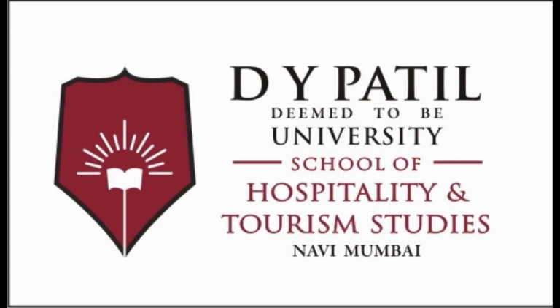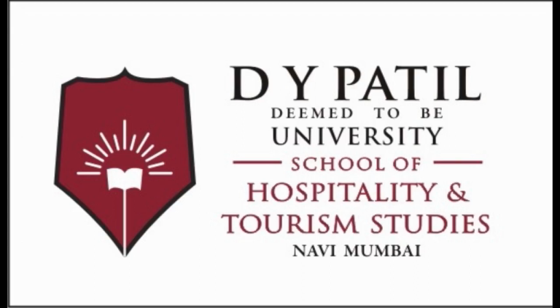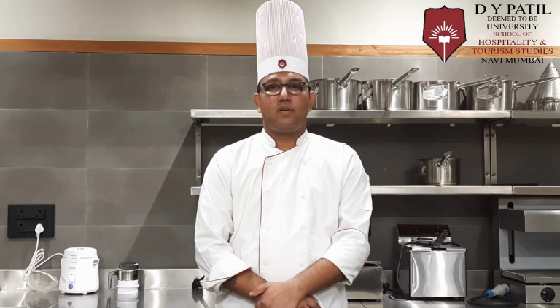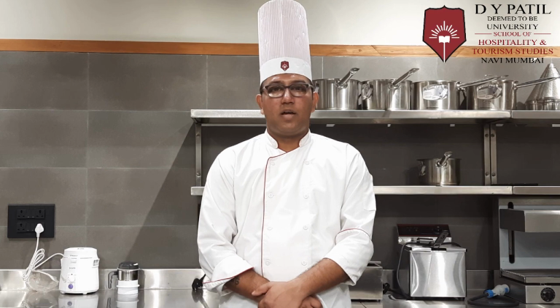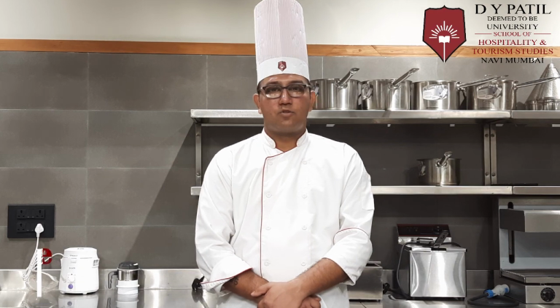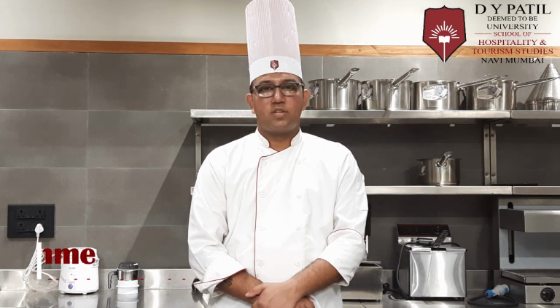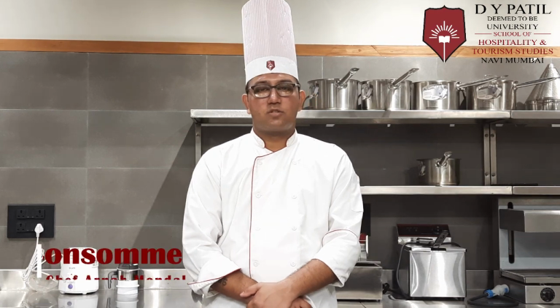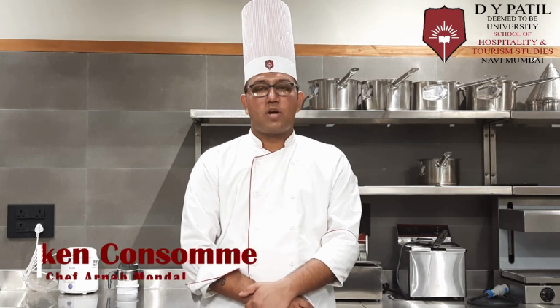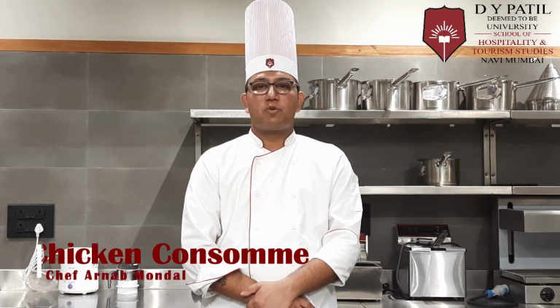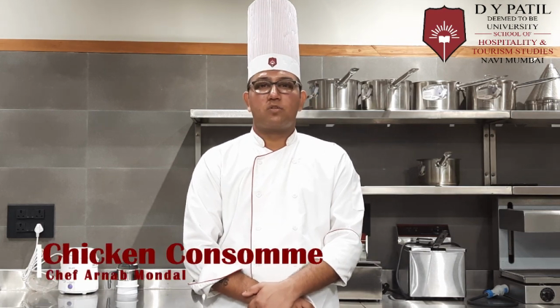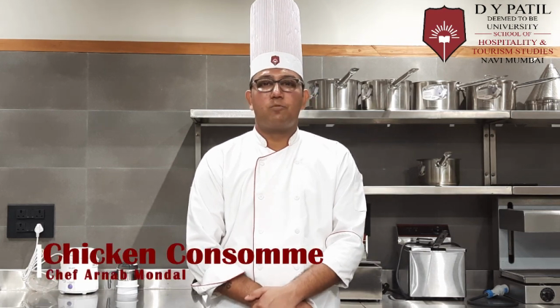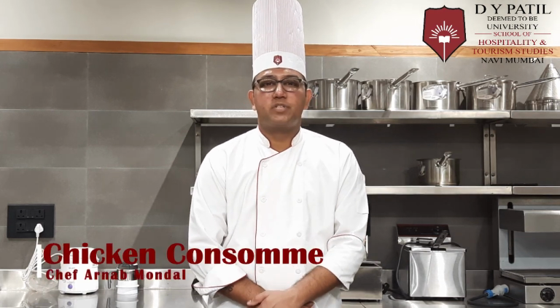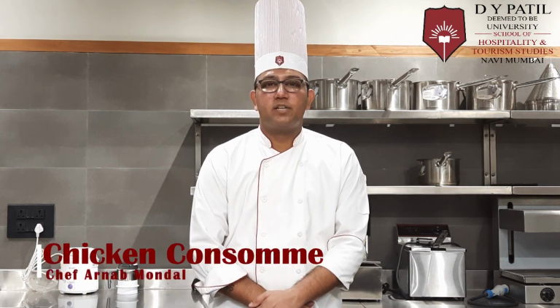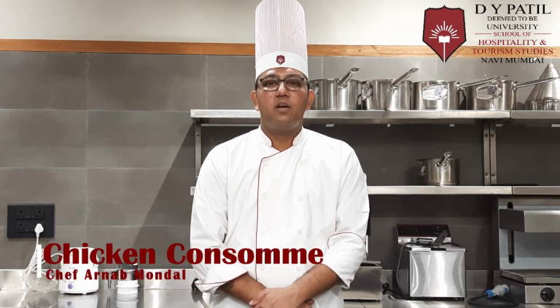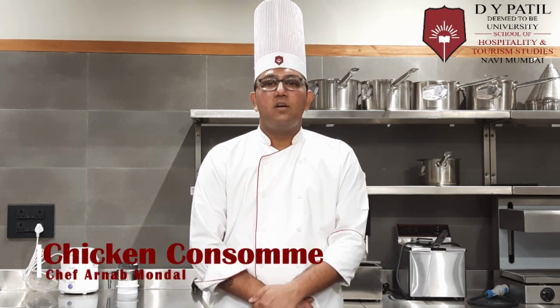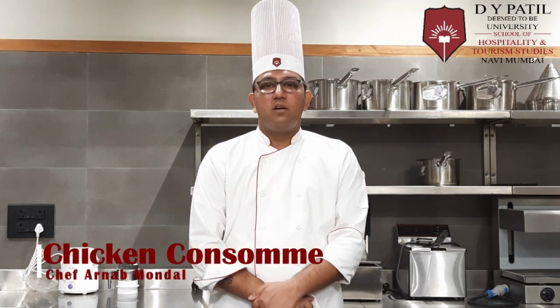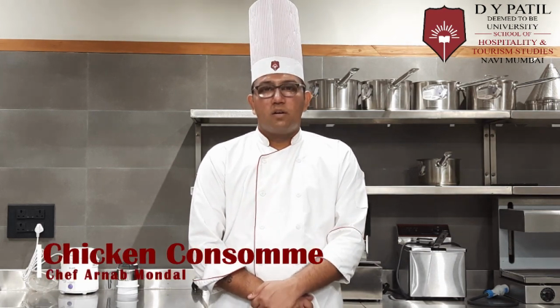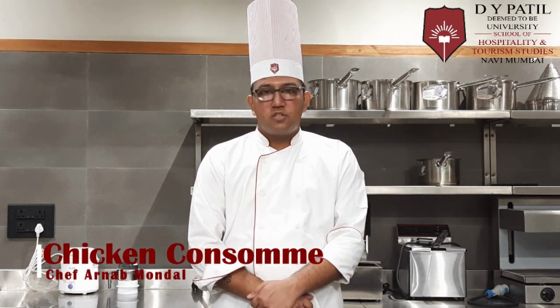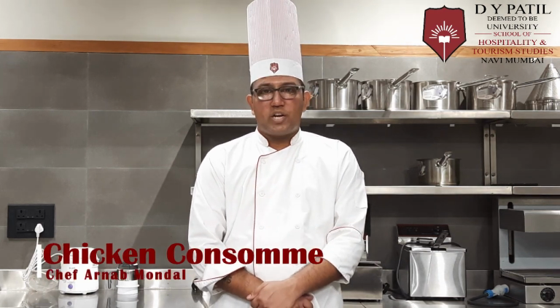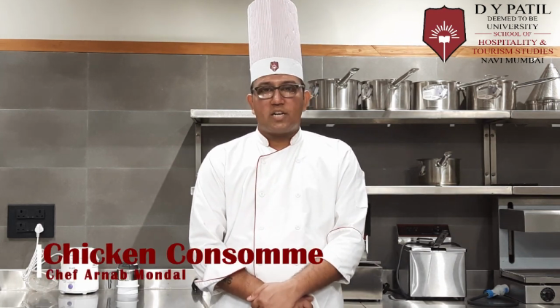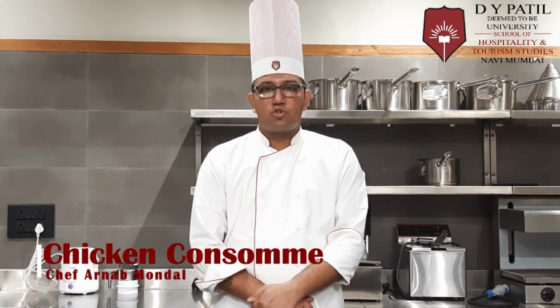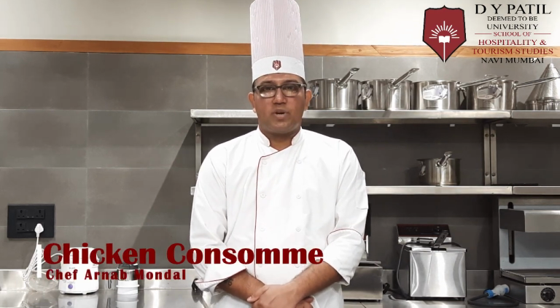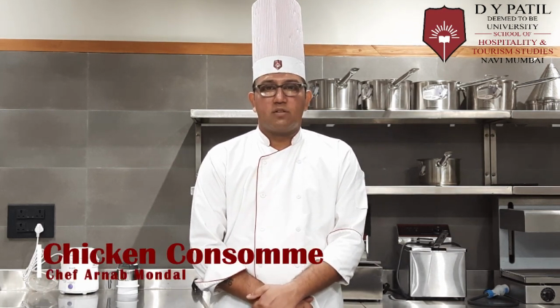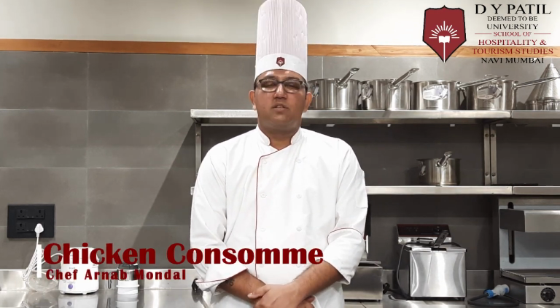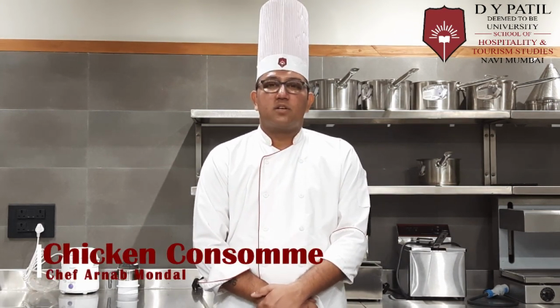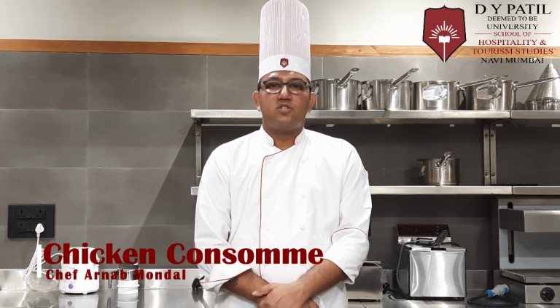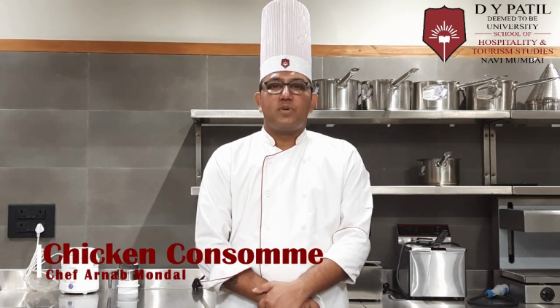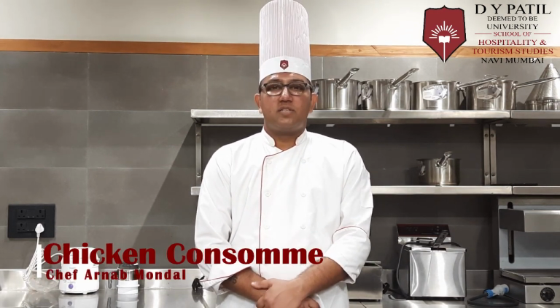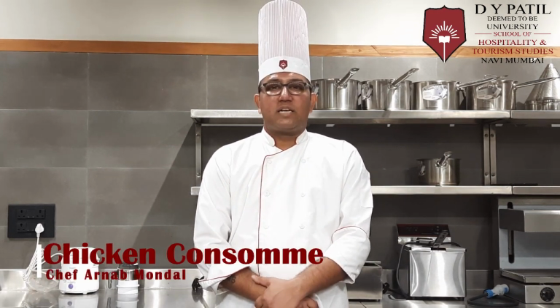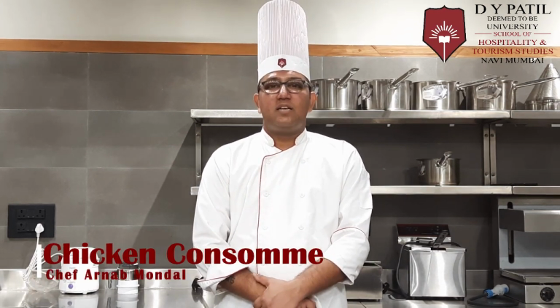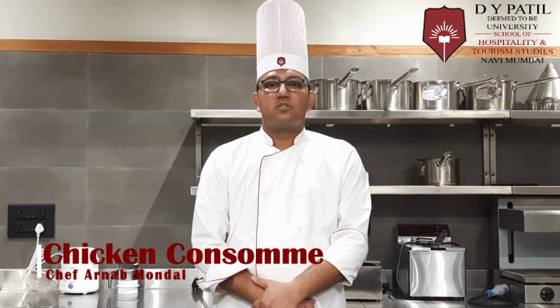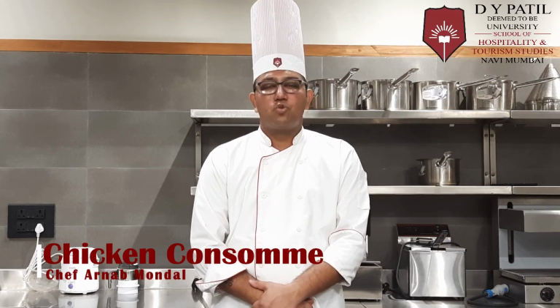Hello students, today I am going to demonstrate Chicken Consommé. Consommé is a clear soup.